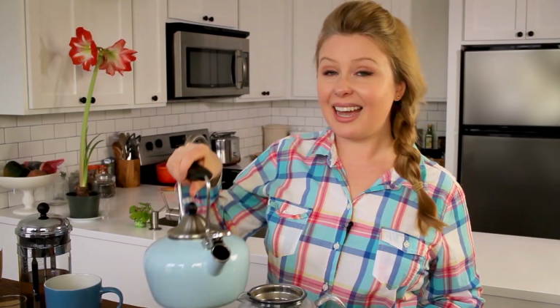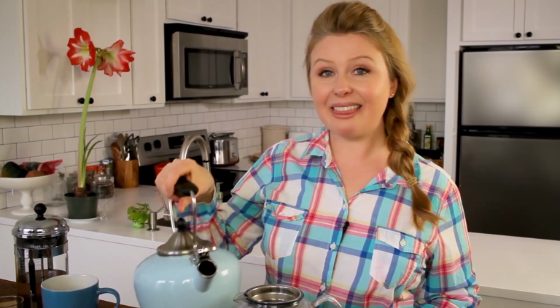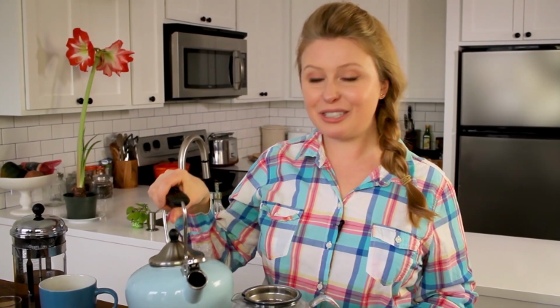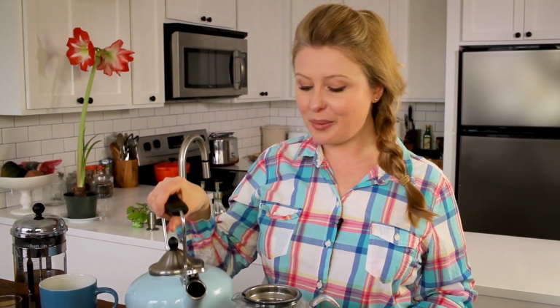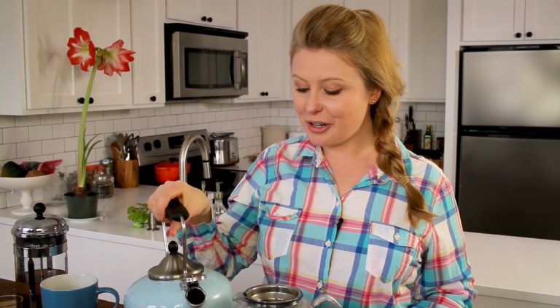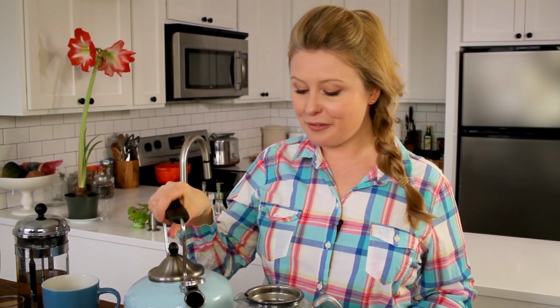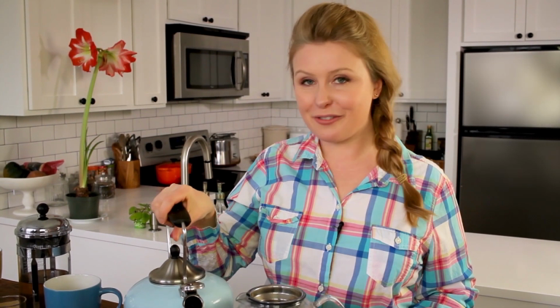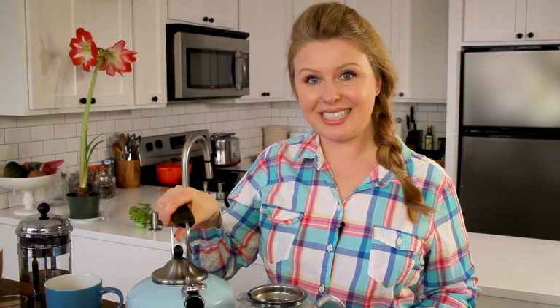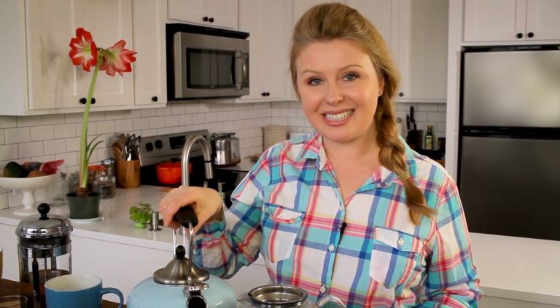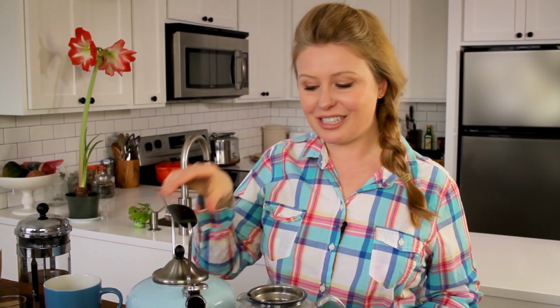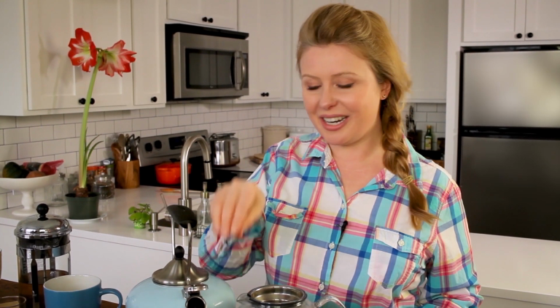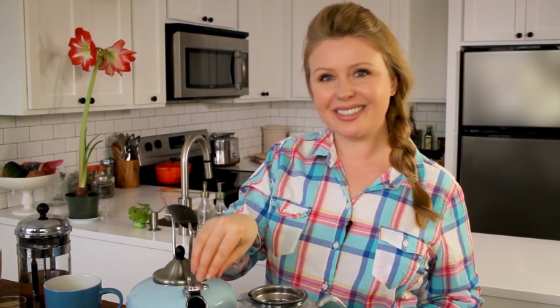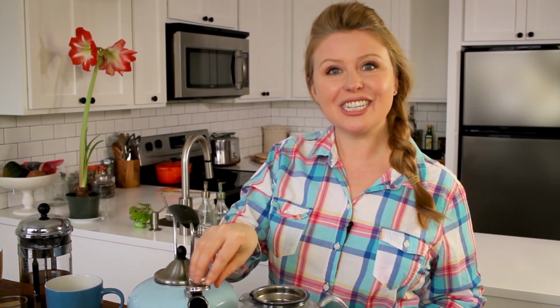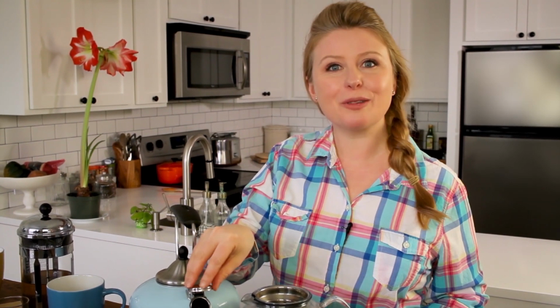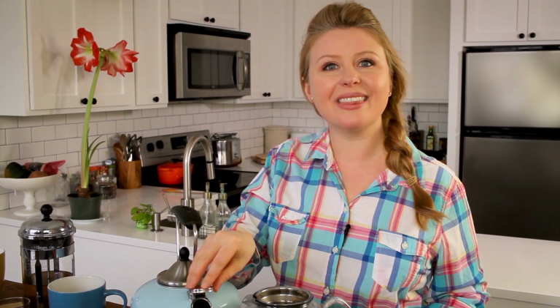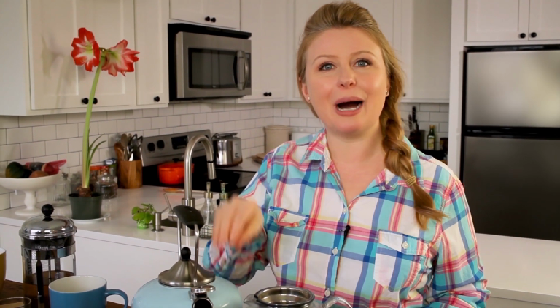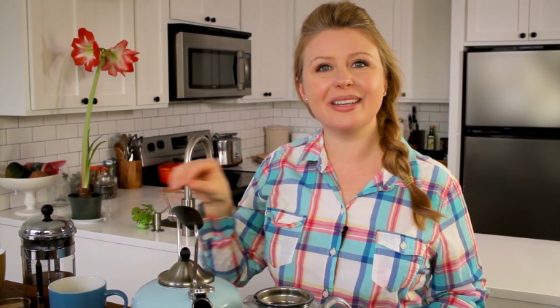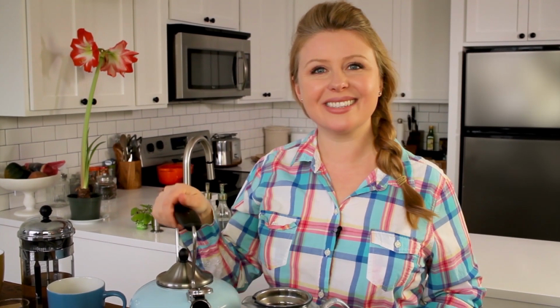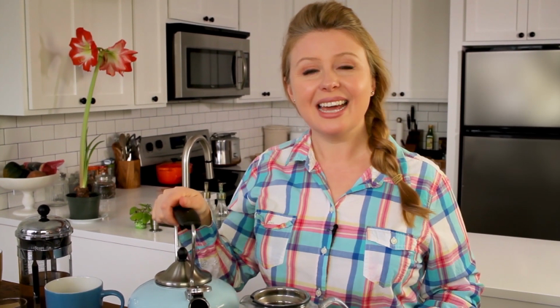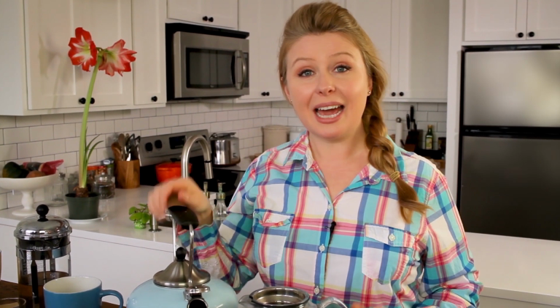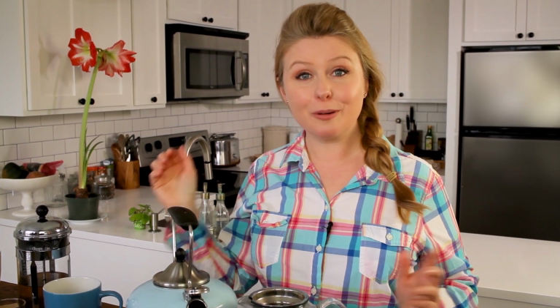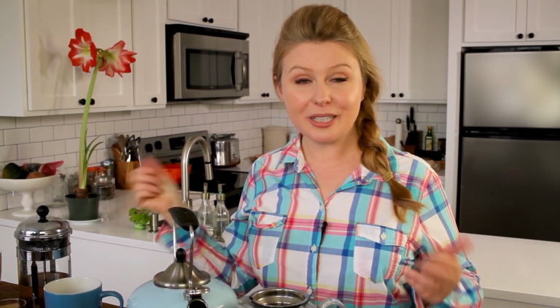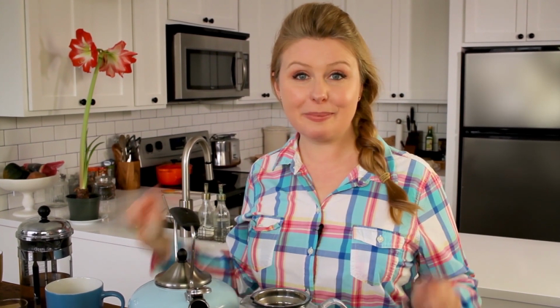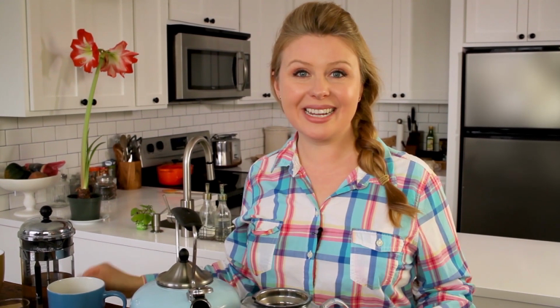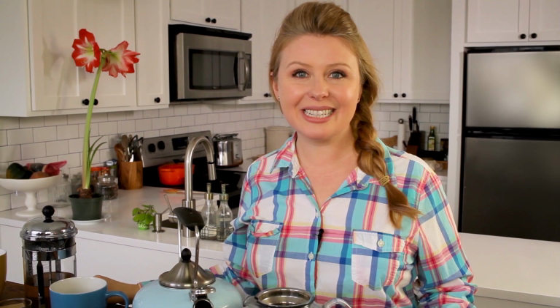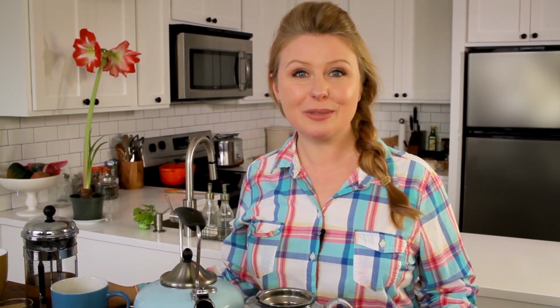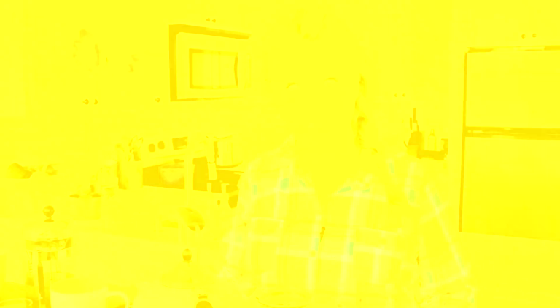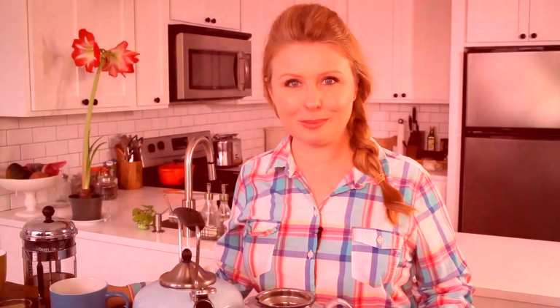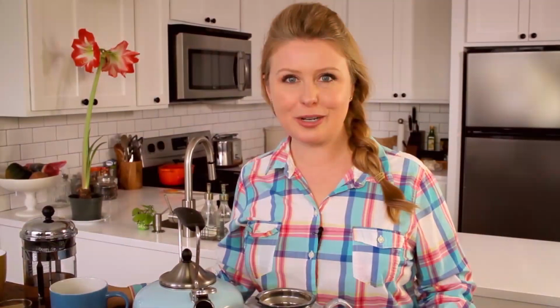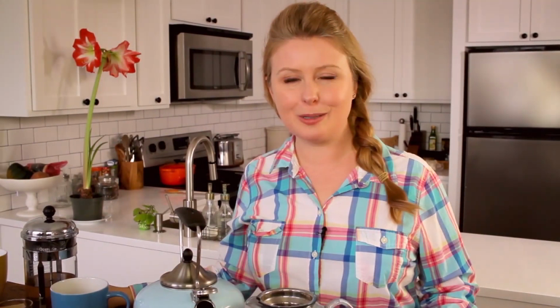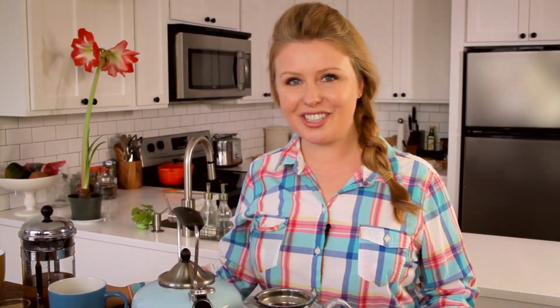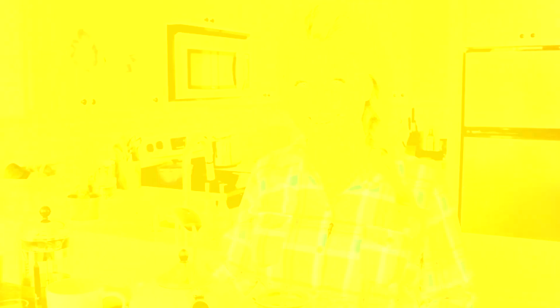I'd love to know — what are your favorite teas to drink? Share with me in the comments. And for more tips like this, be sure to subscribe to my channel.